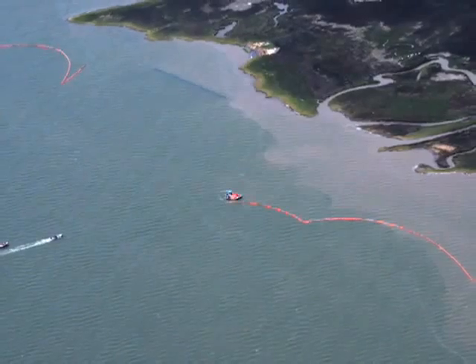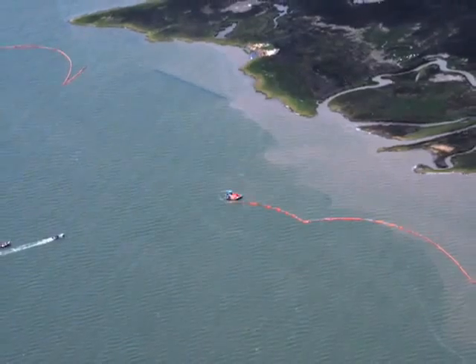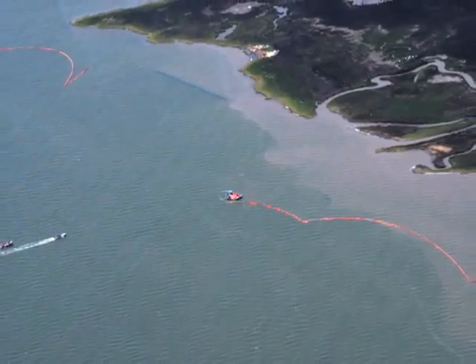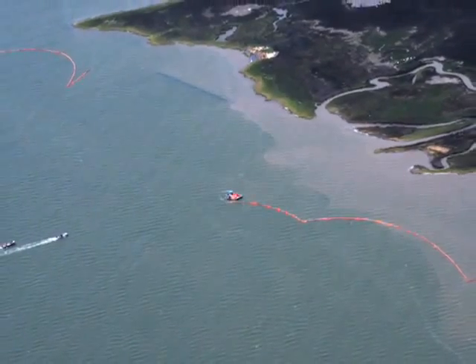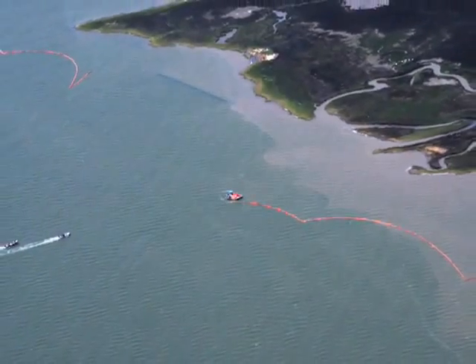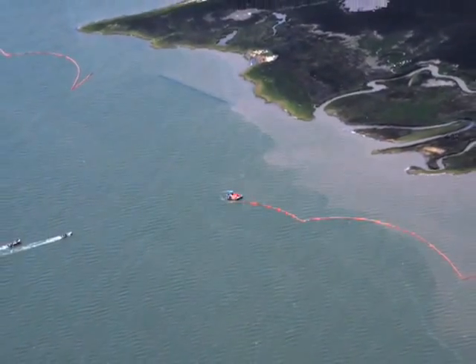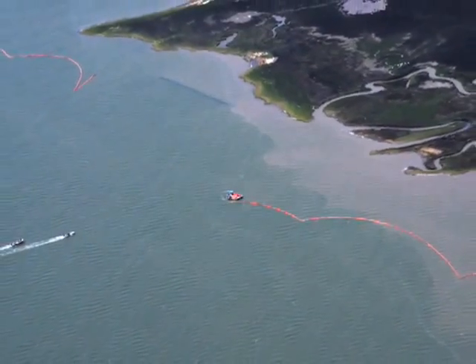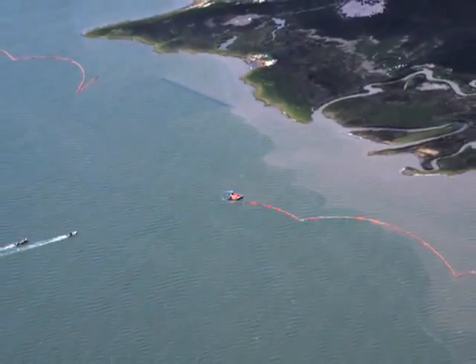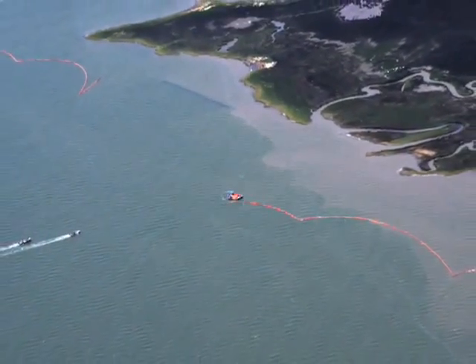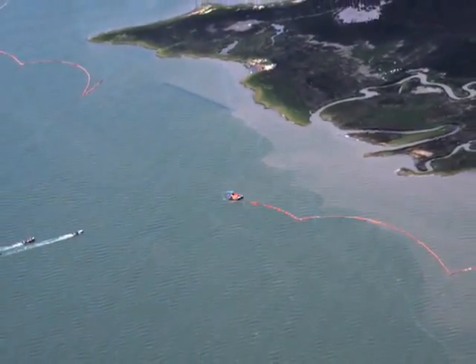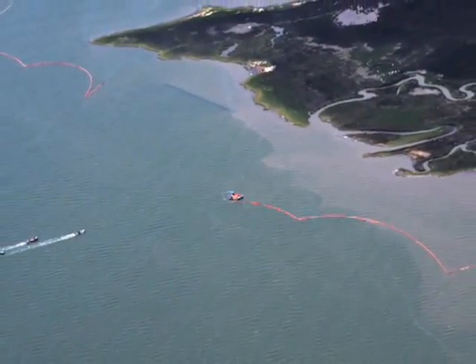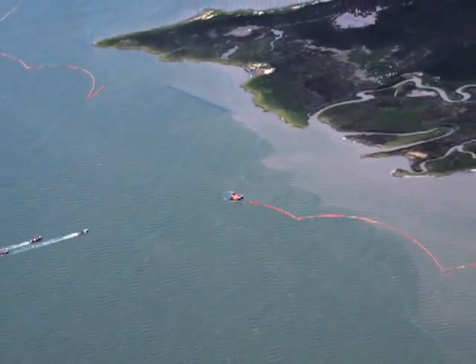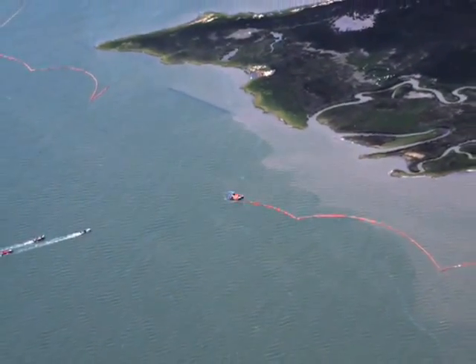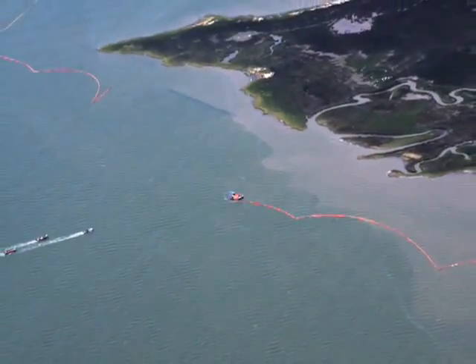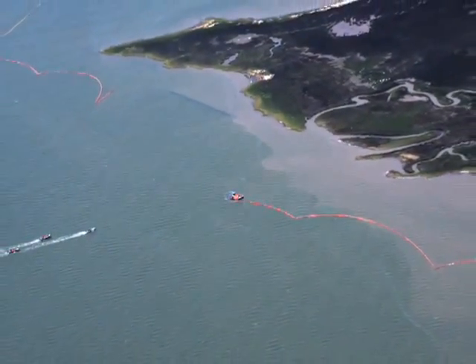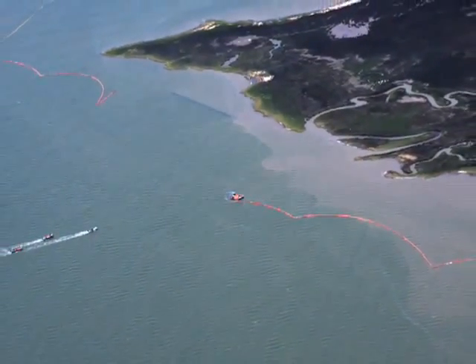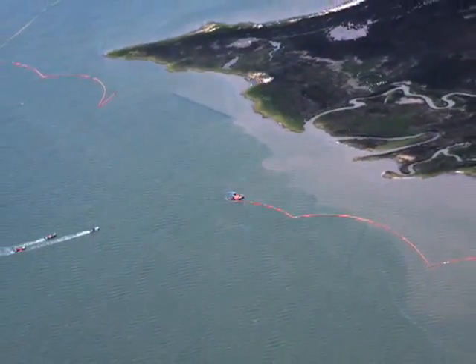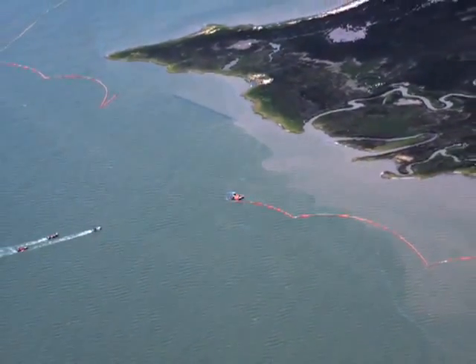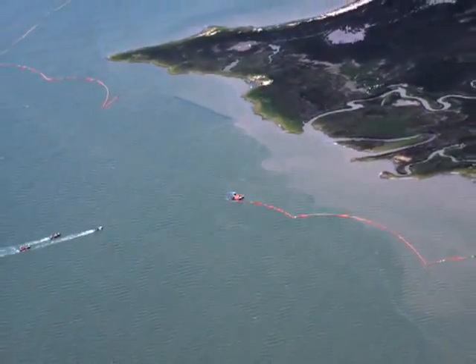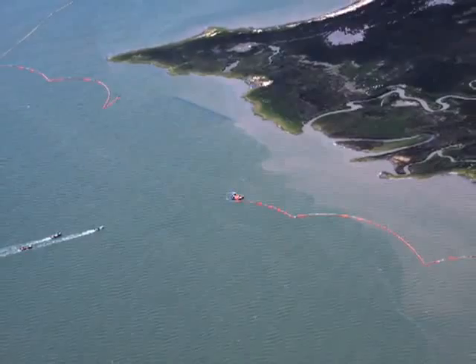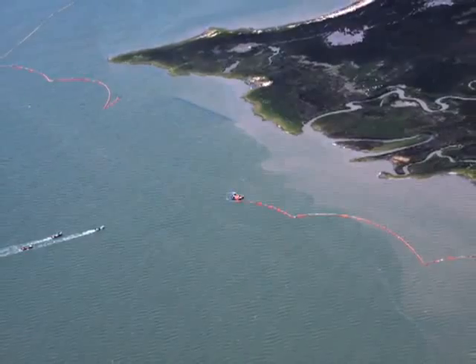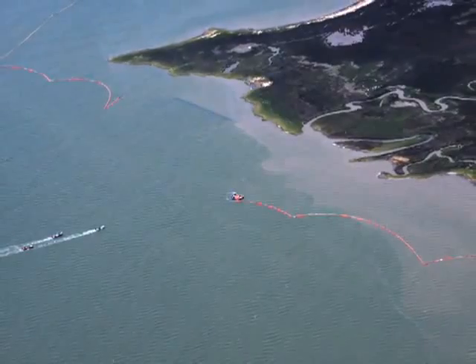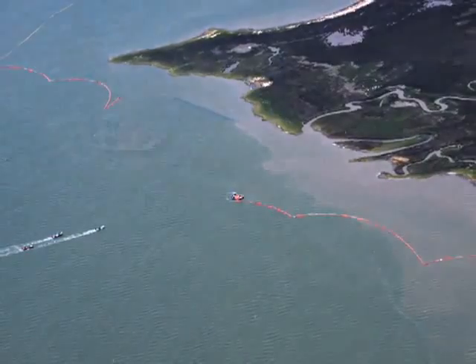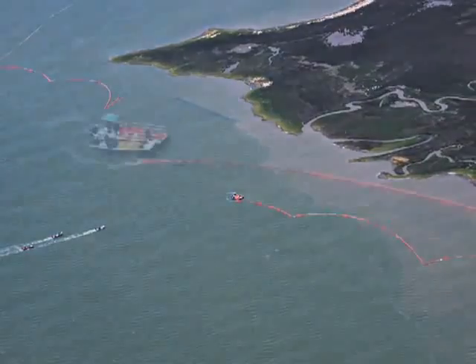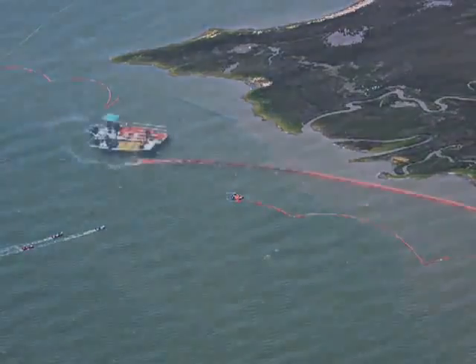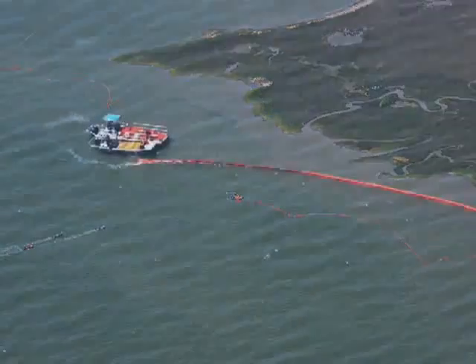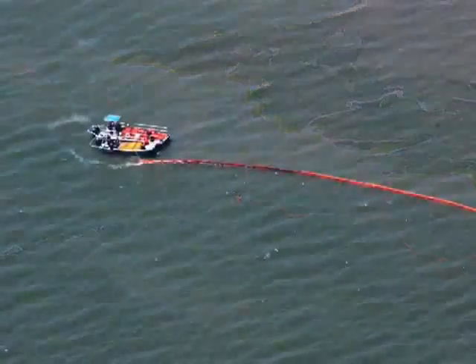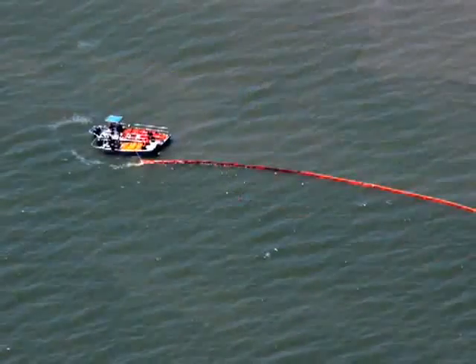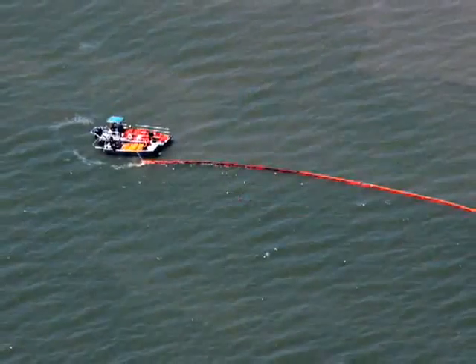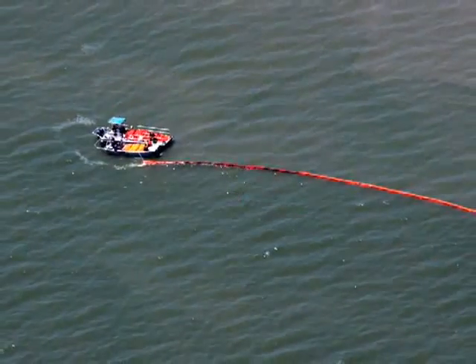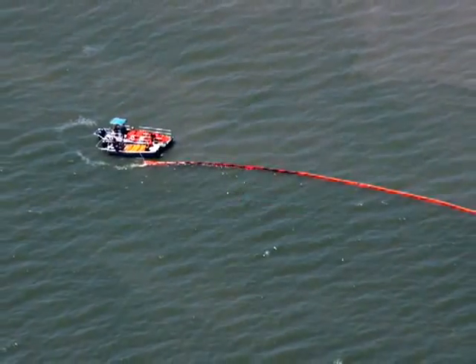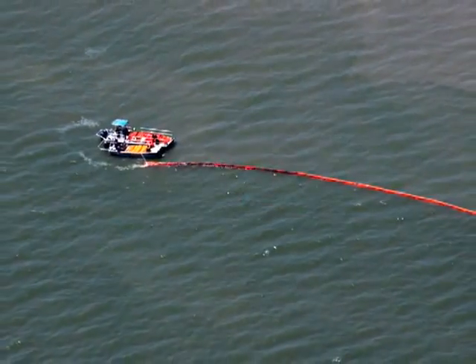Hats off to the Nature Conservancy and all like them who try to protect this Gulf Coast from people like BP.